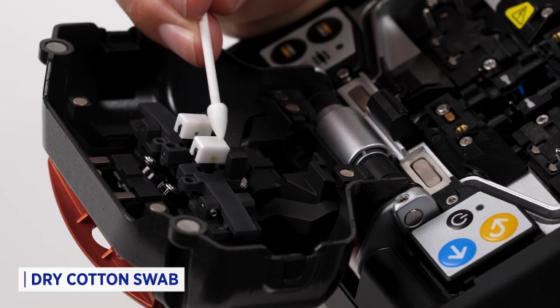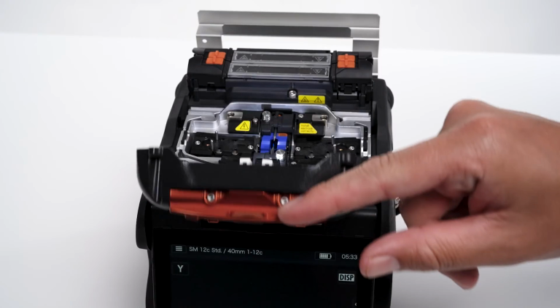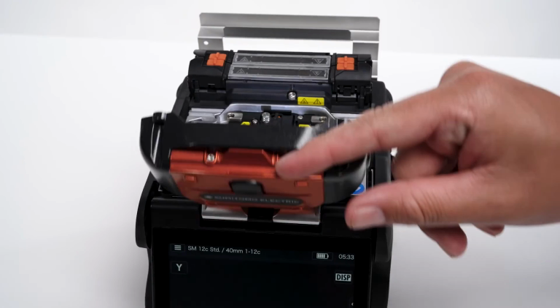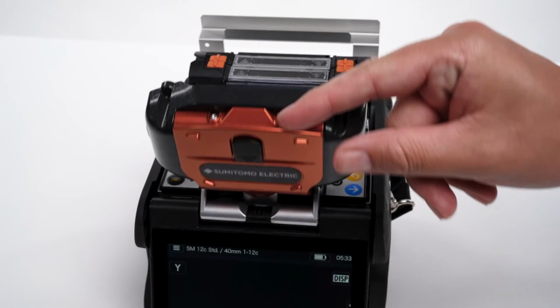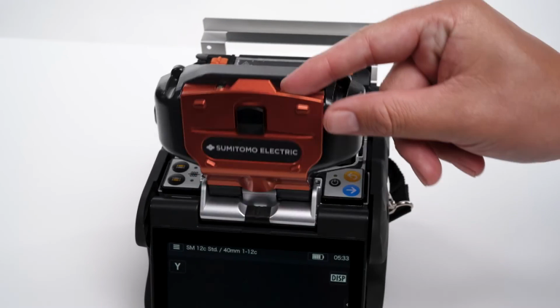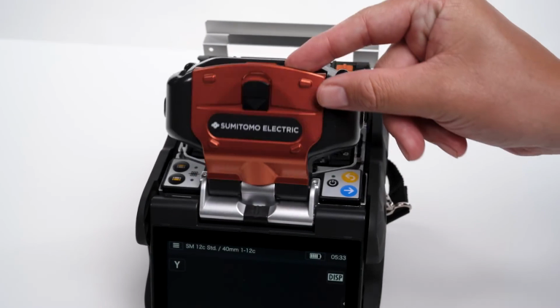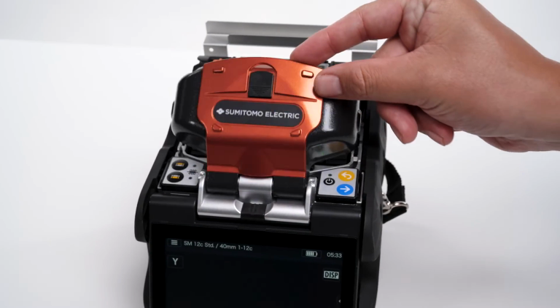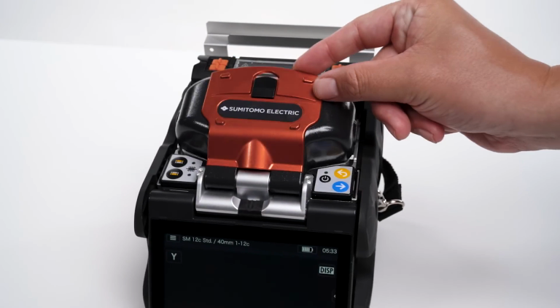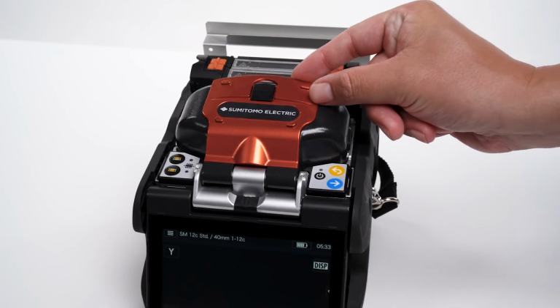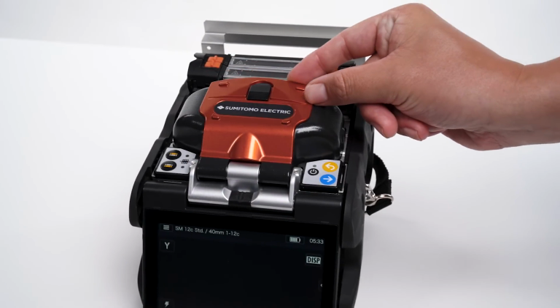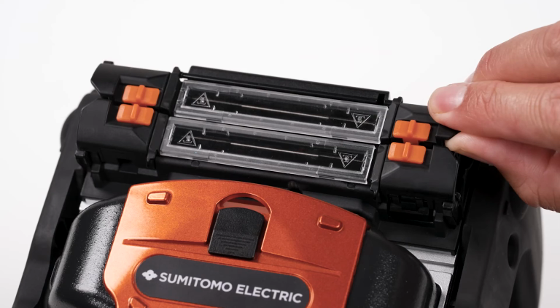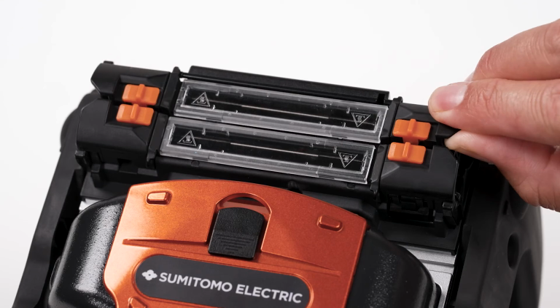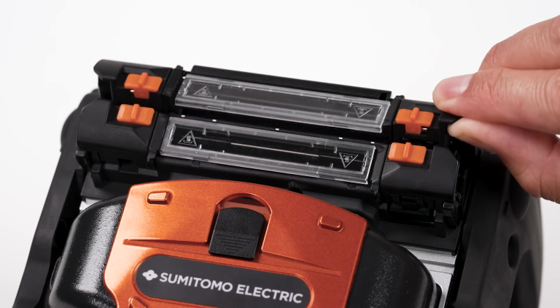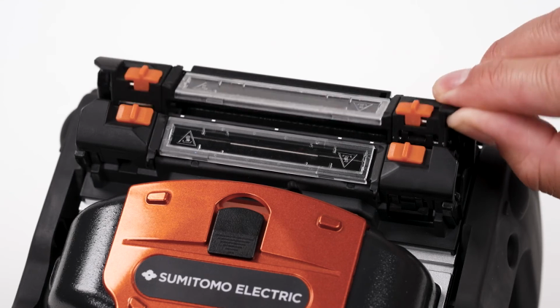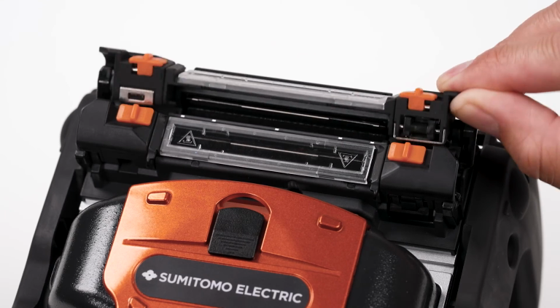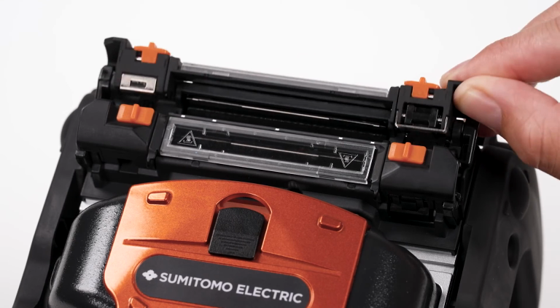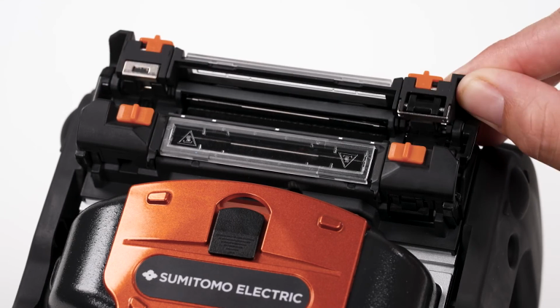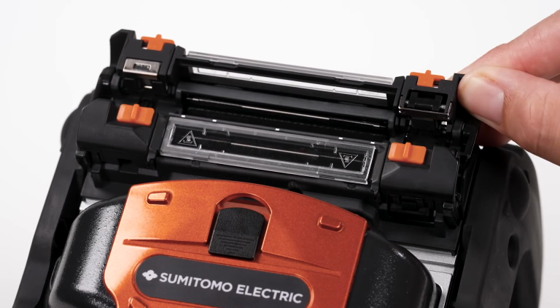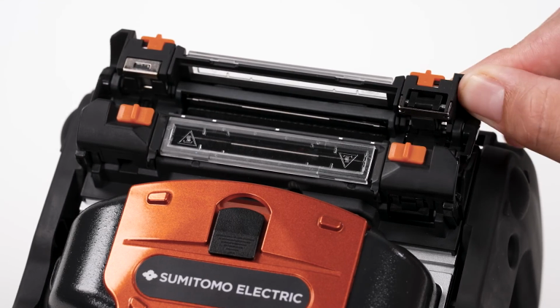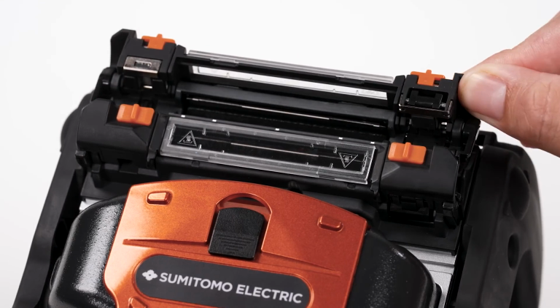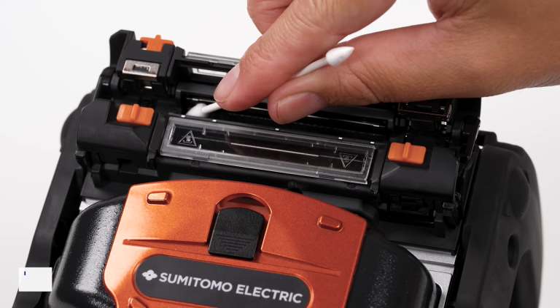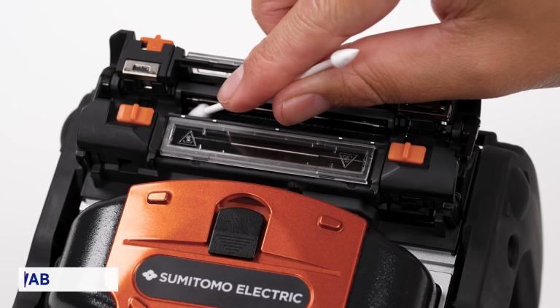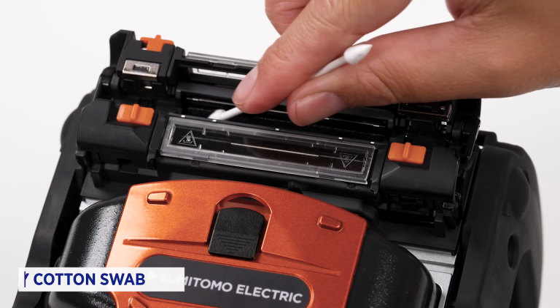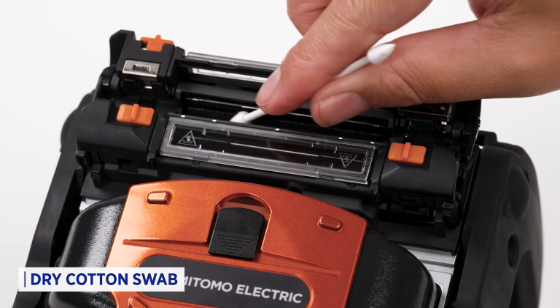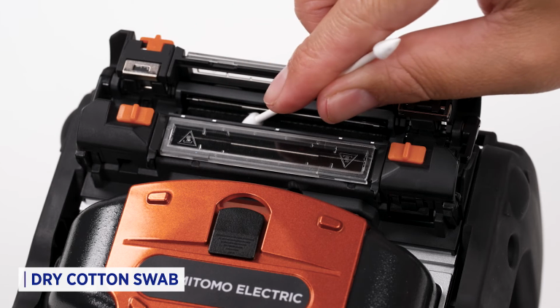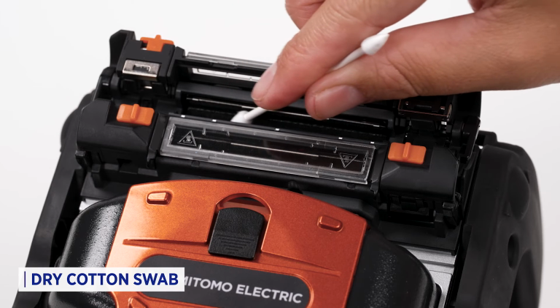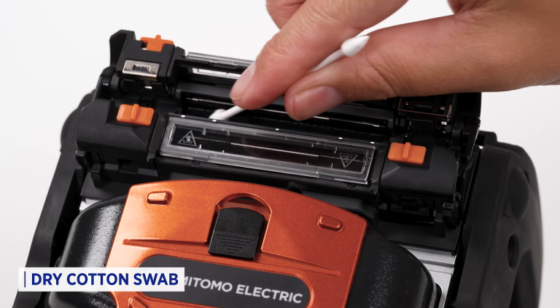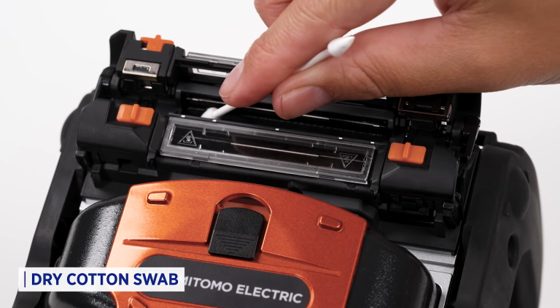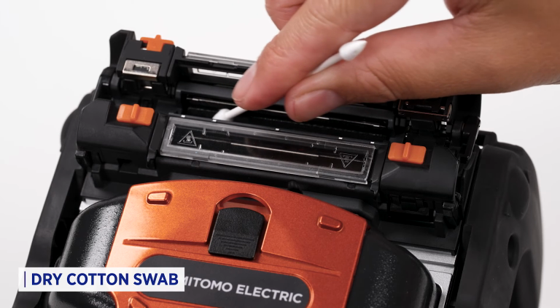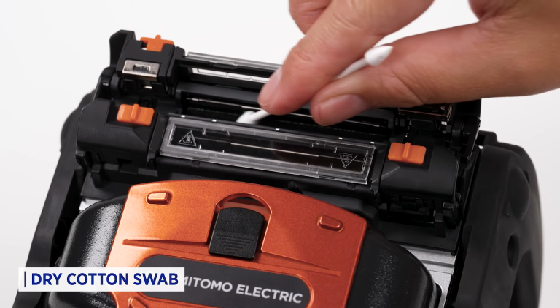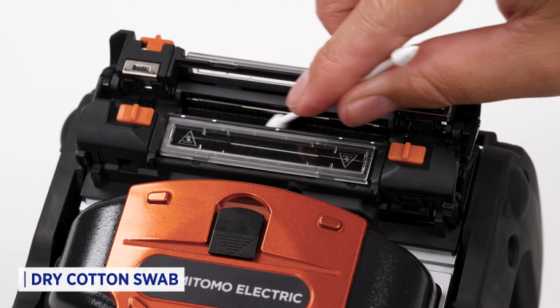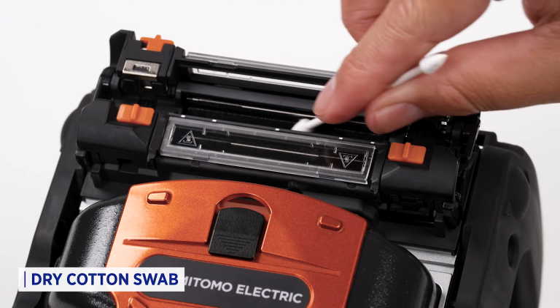Close the hood. Next, clean the heating ovens with a dry cotton swab.